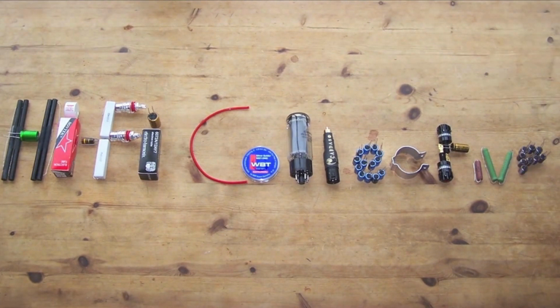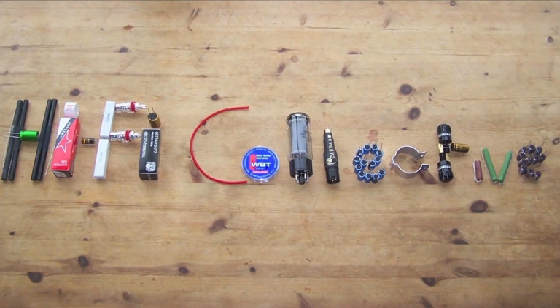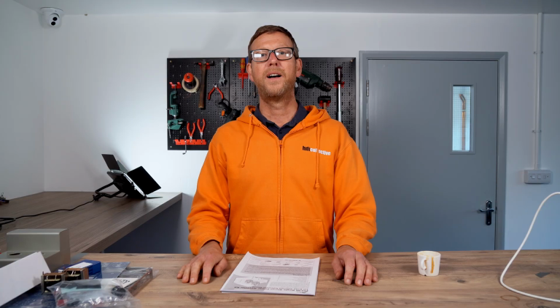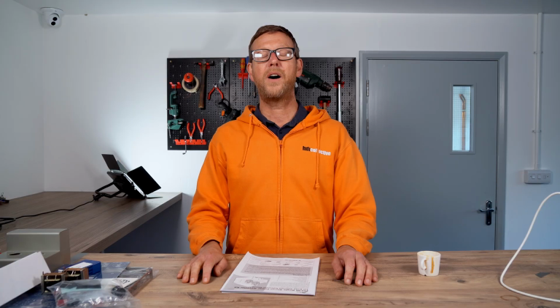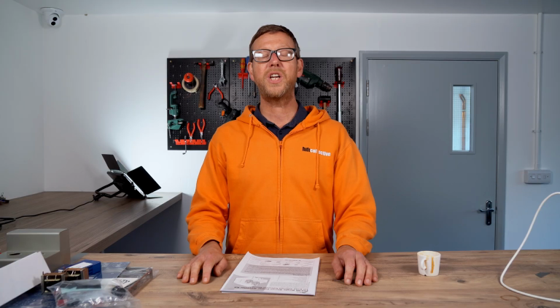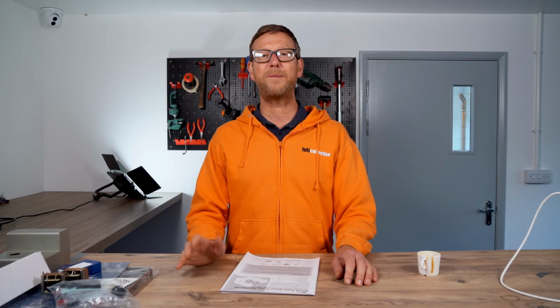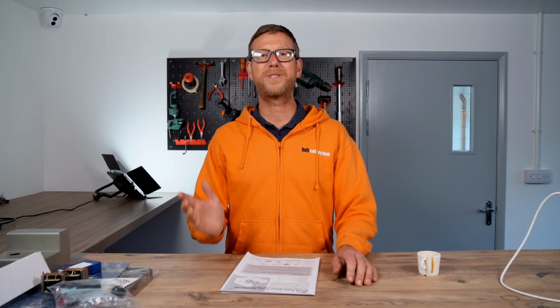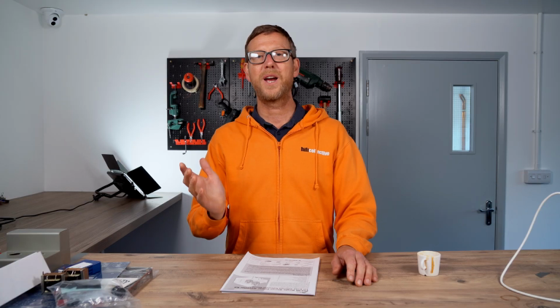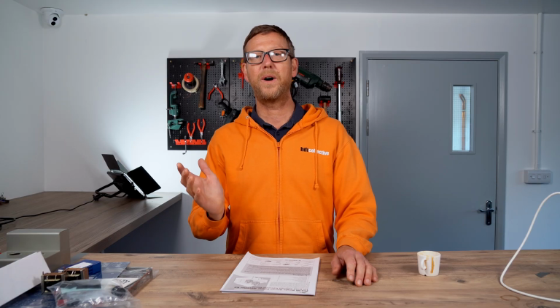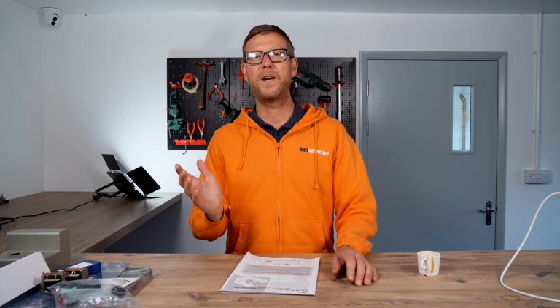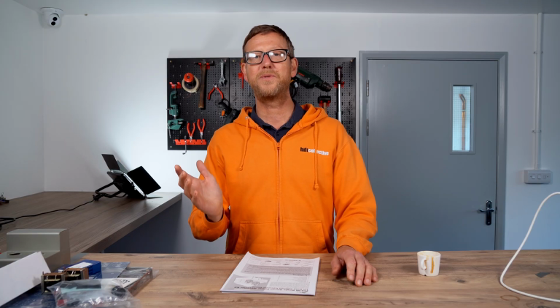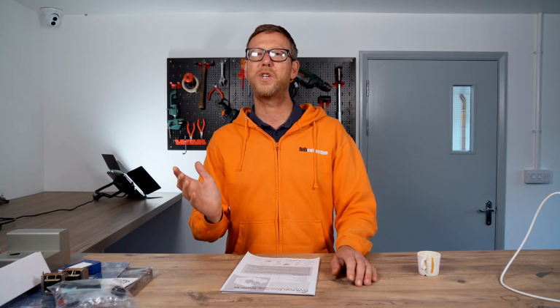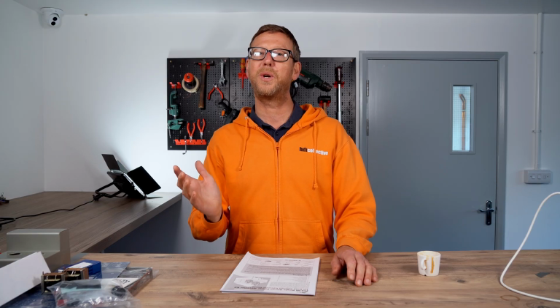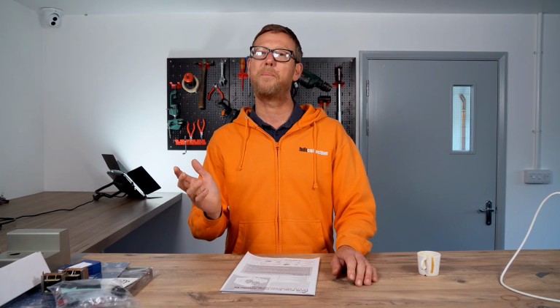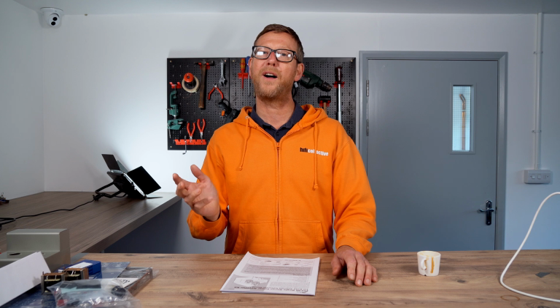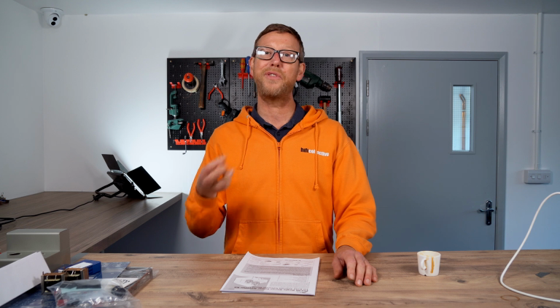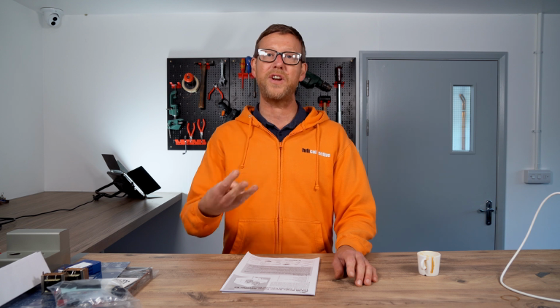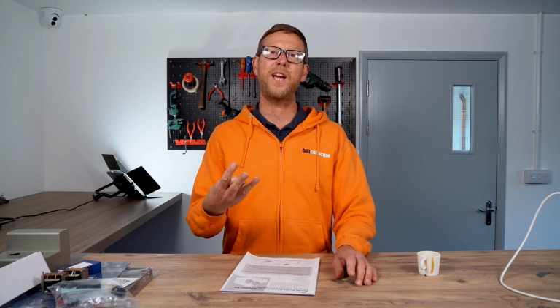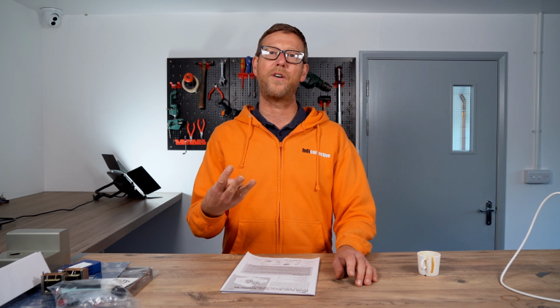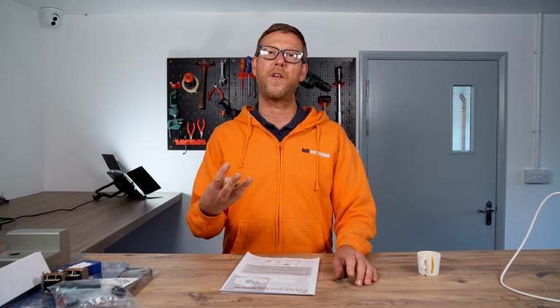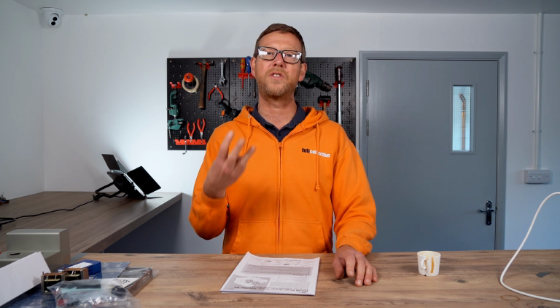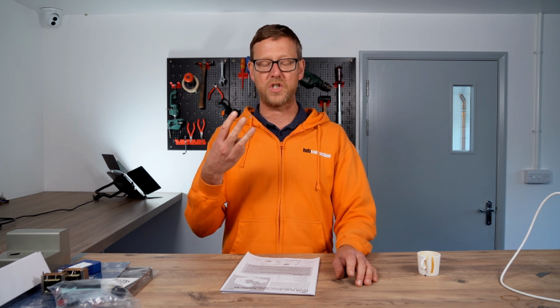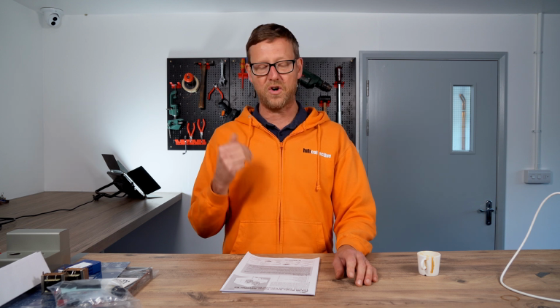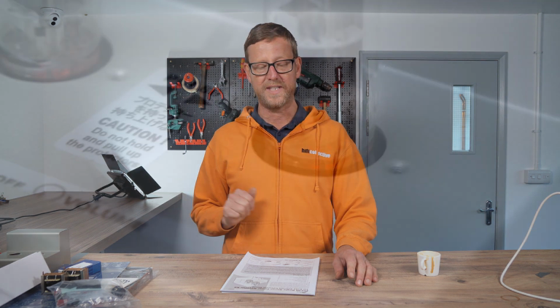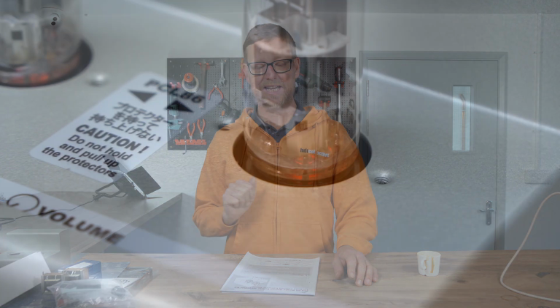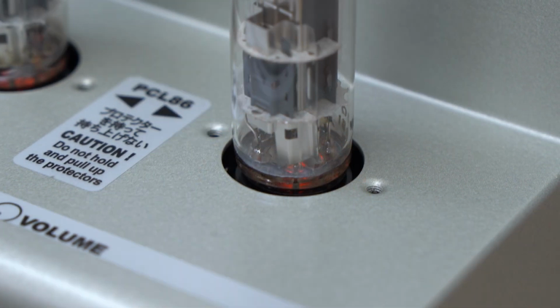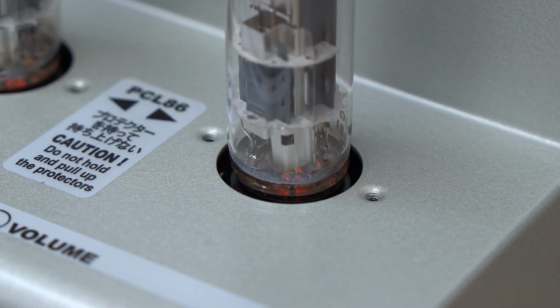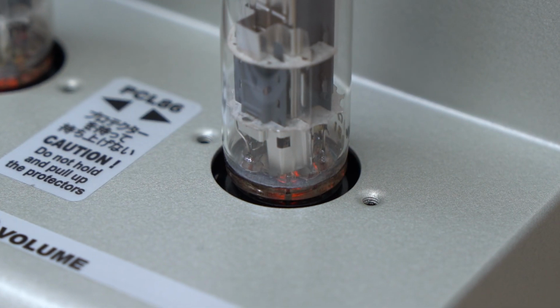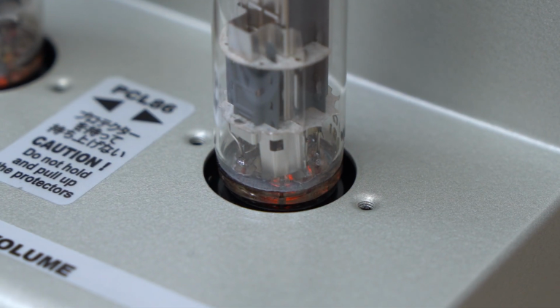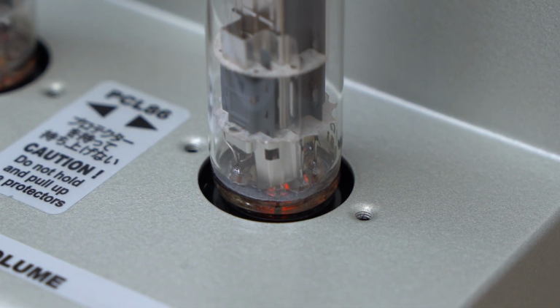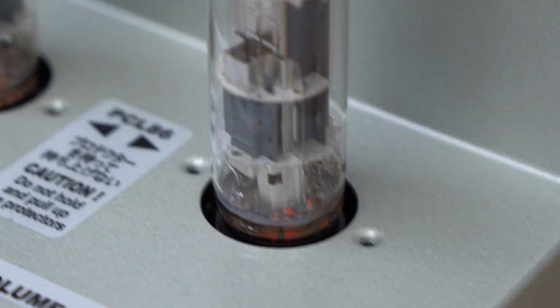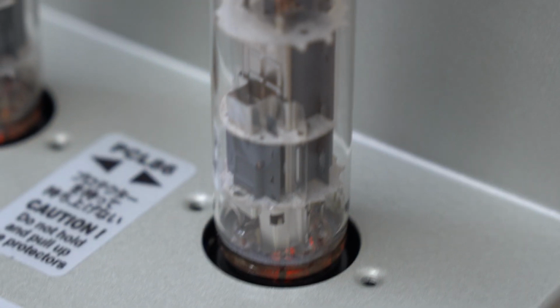Hi chaps! Welcome to part three of the construction of the Etiquette TU8100.